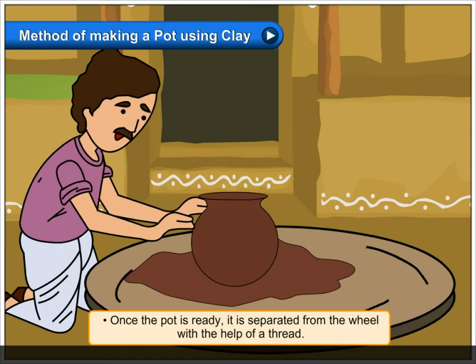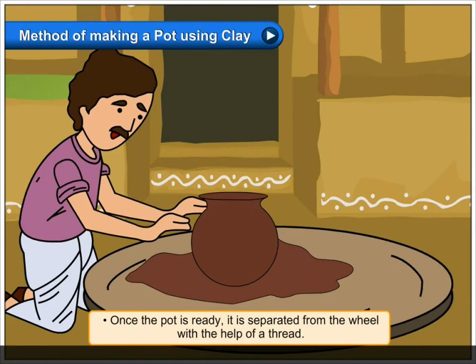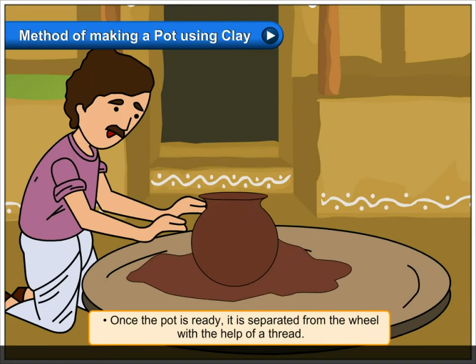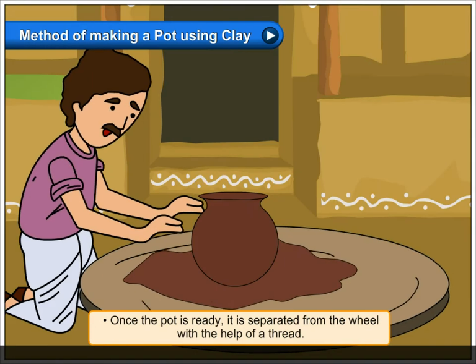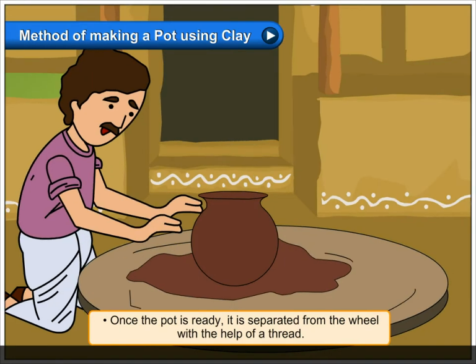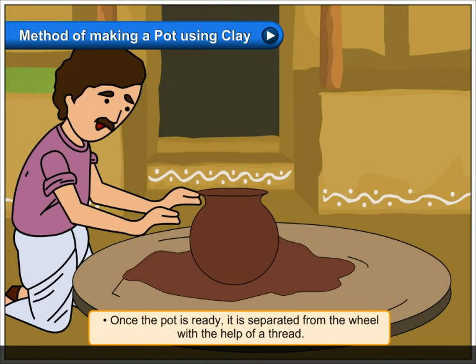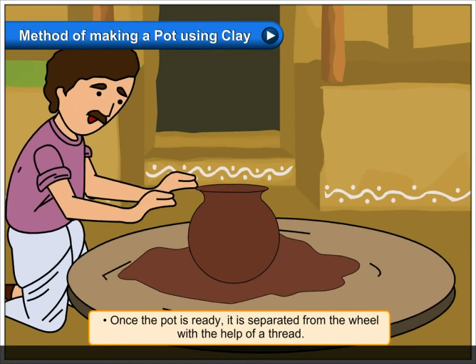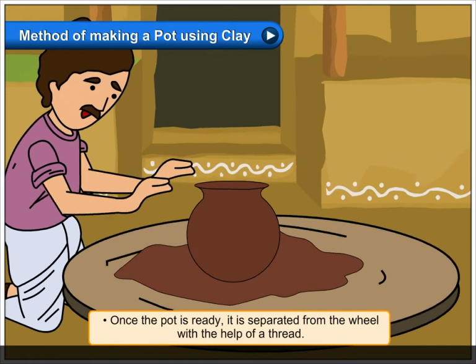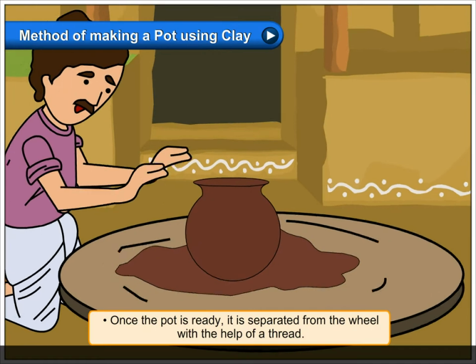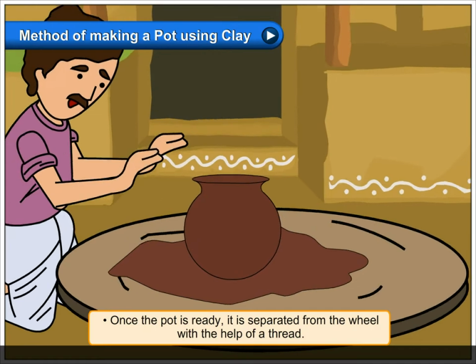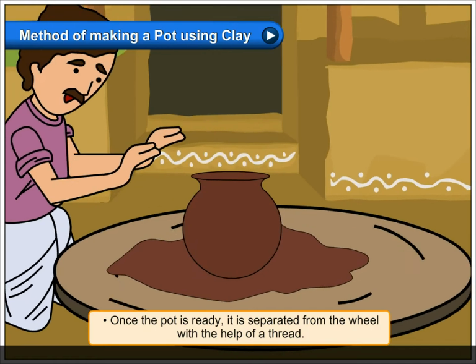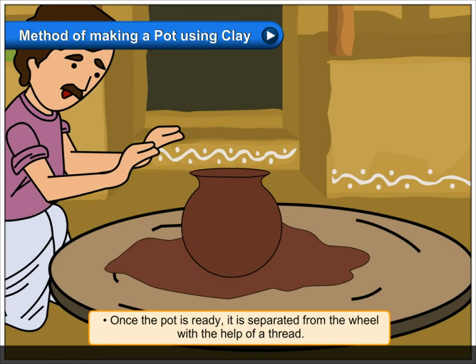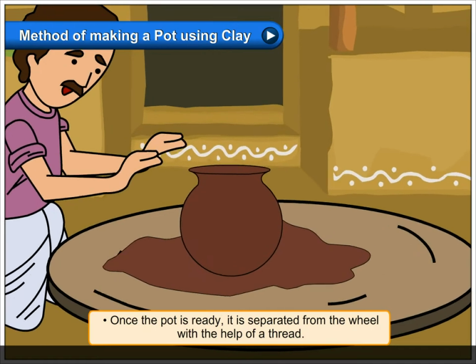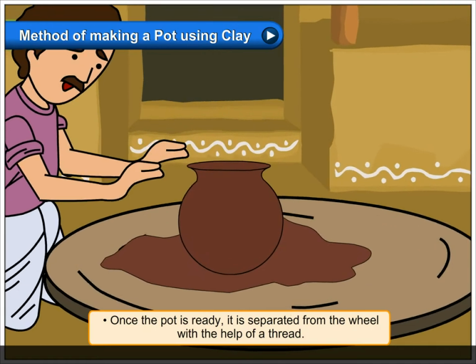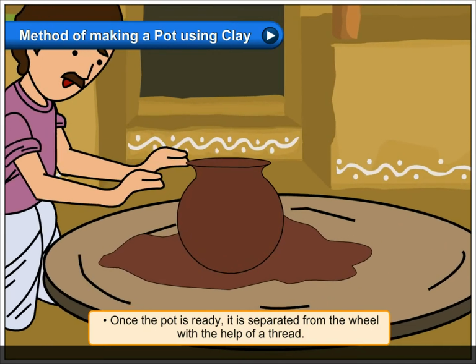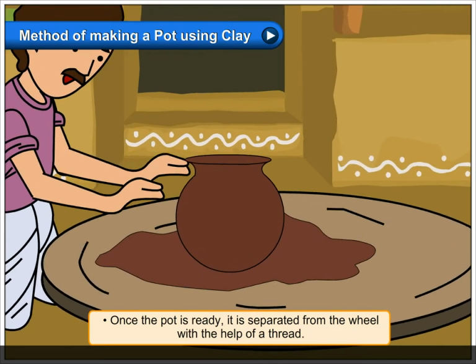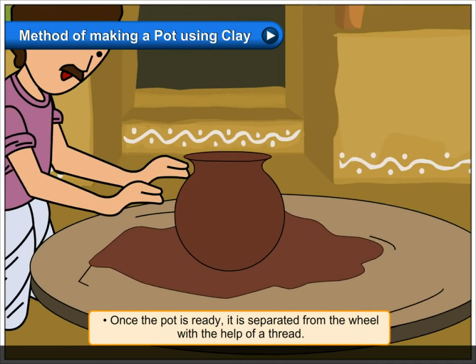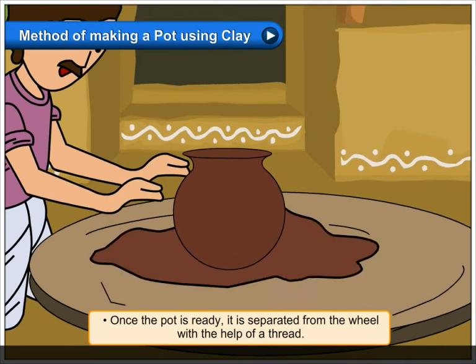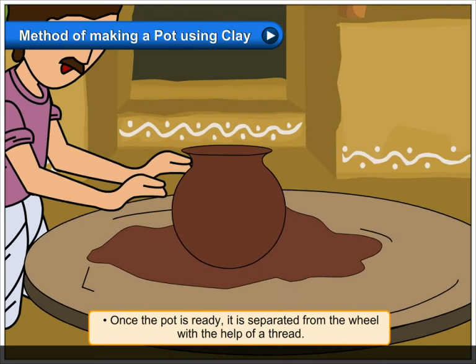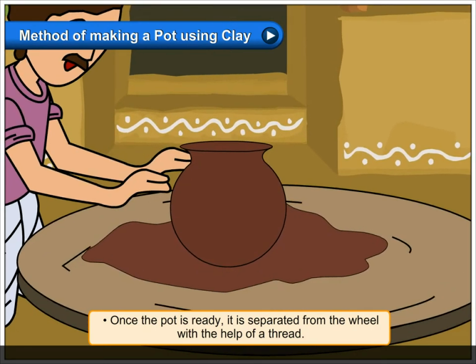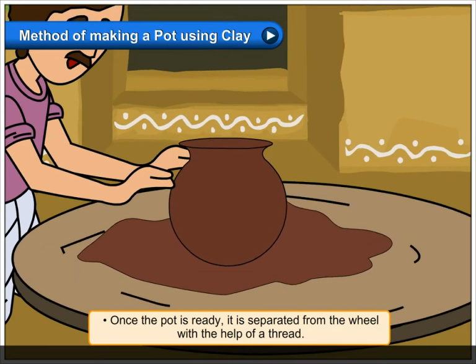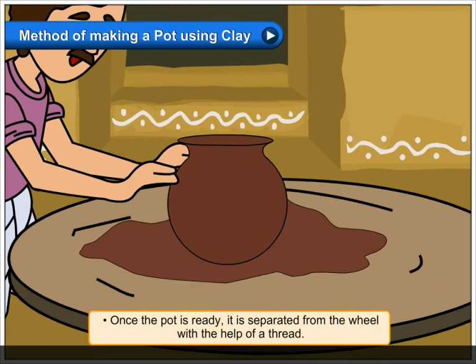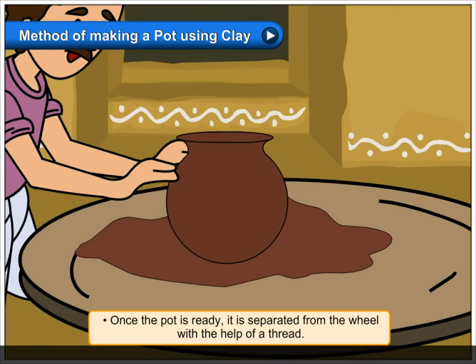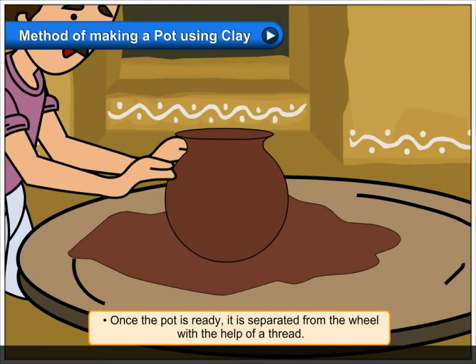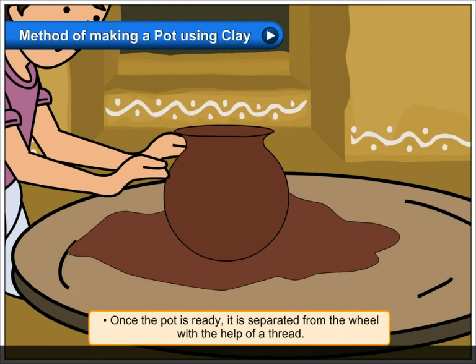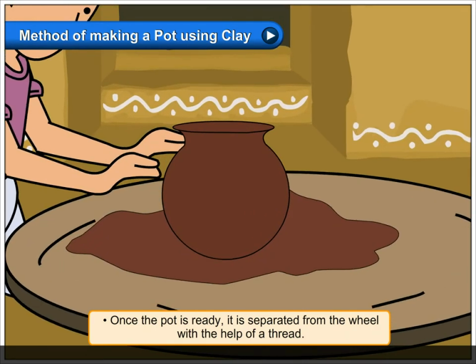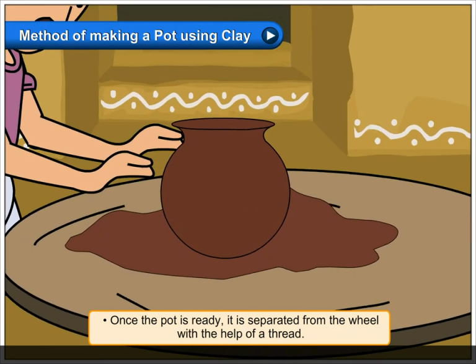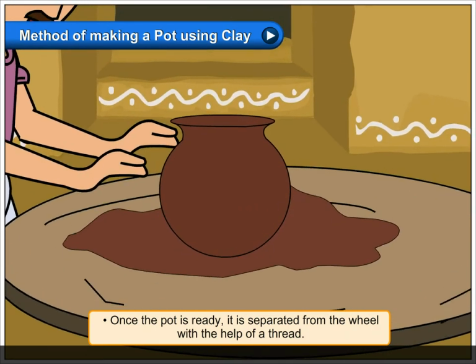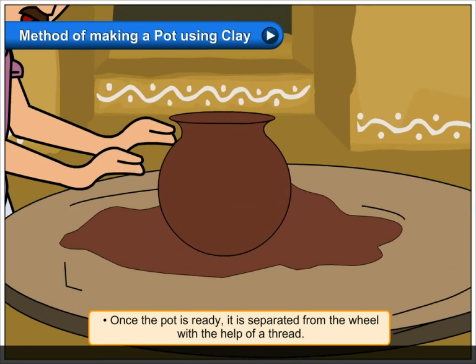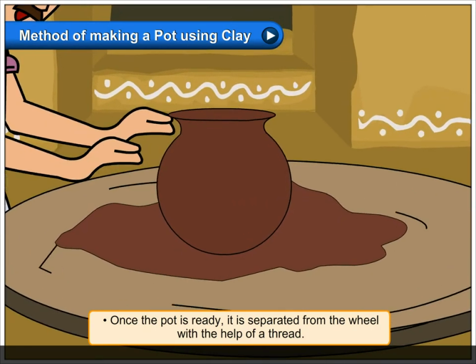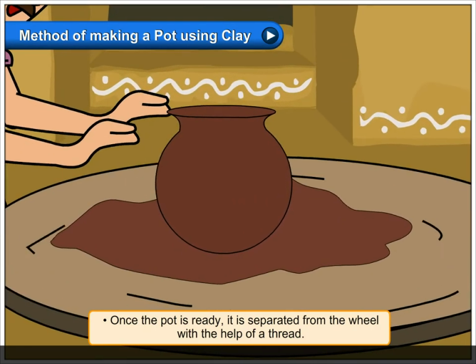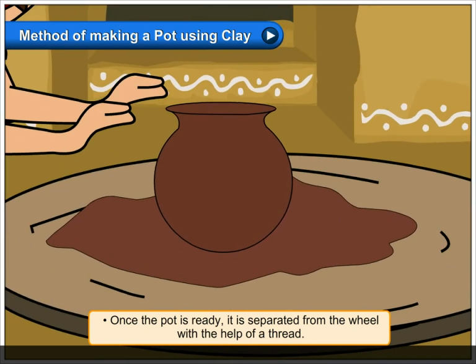Once the pot is ready, it is separated from the wheel with the help of a thread.